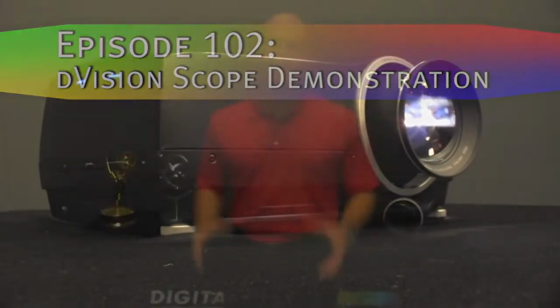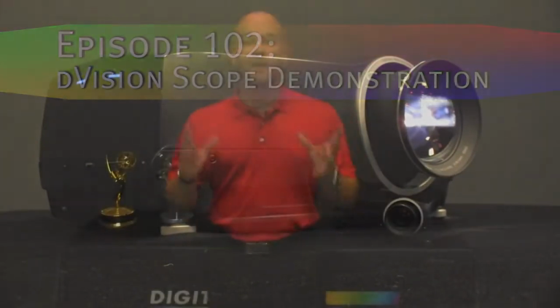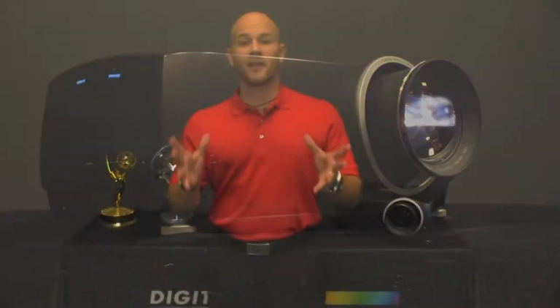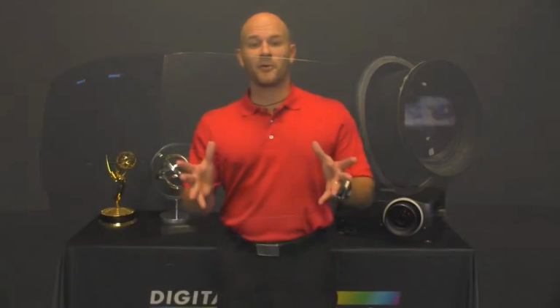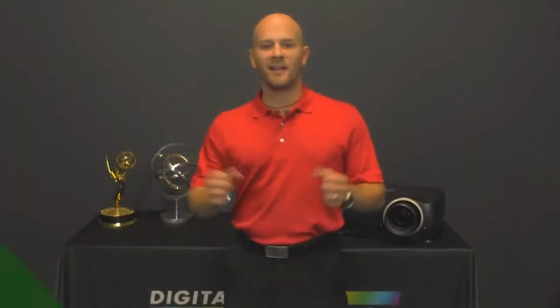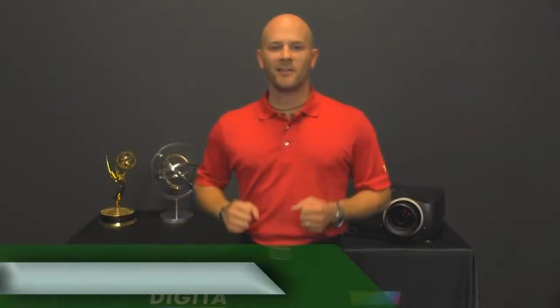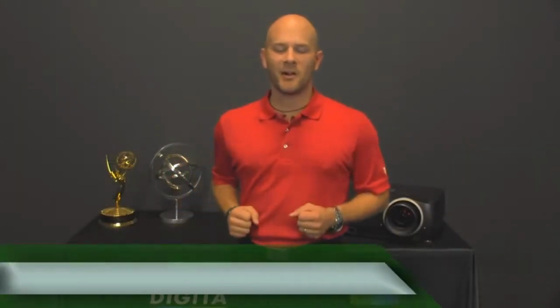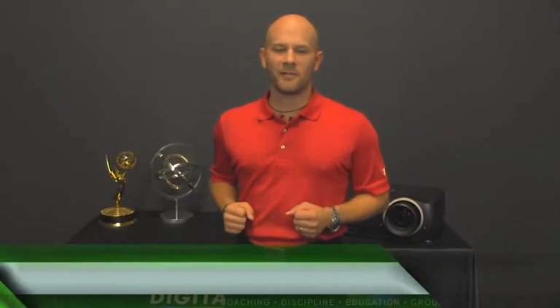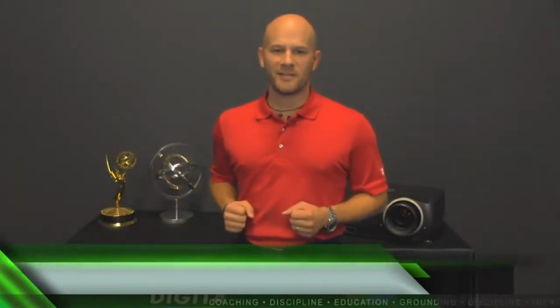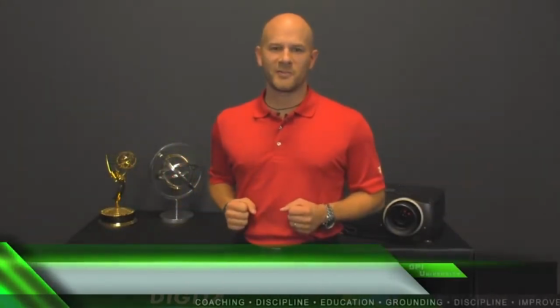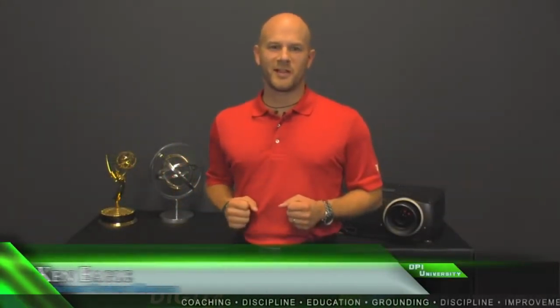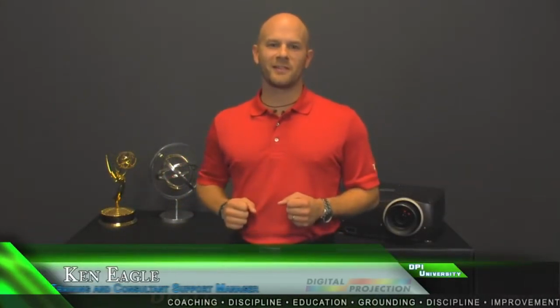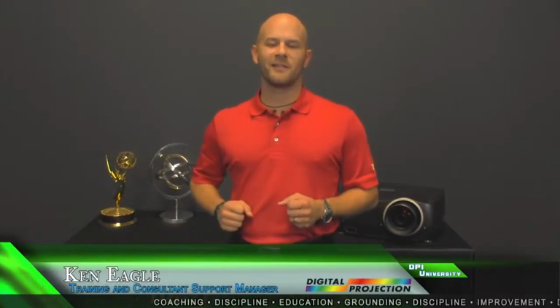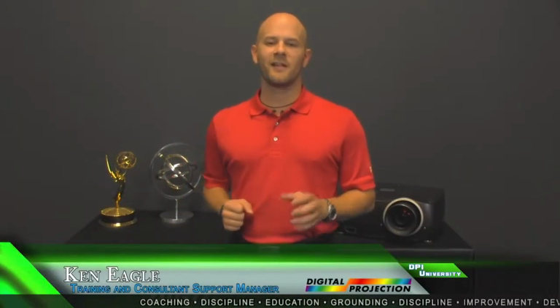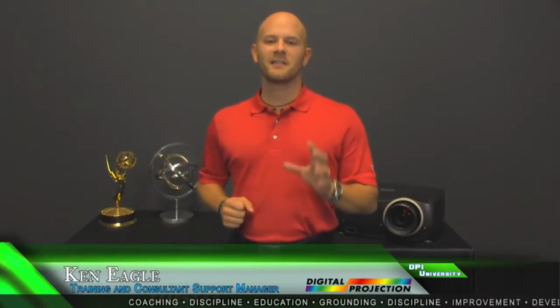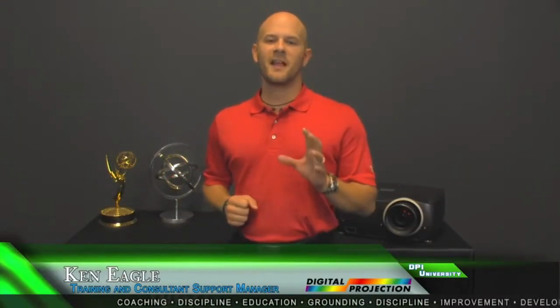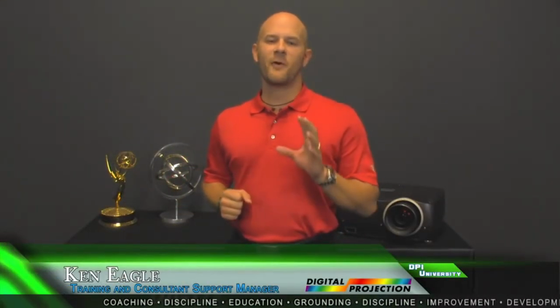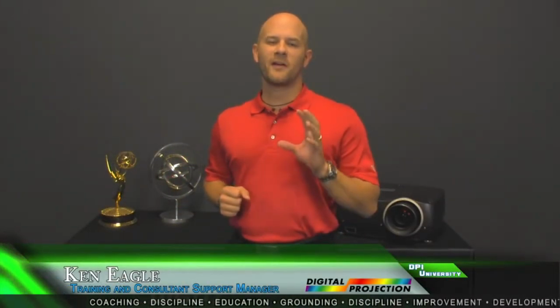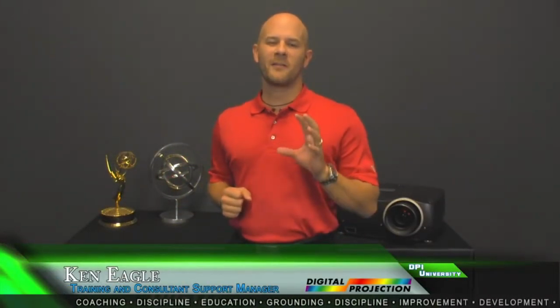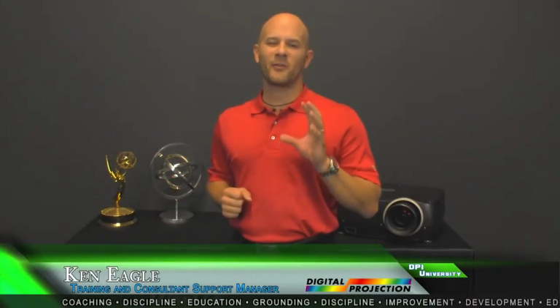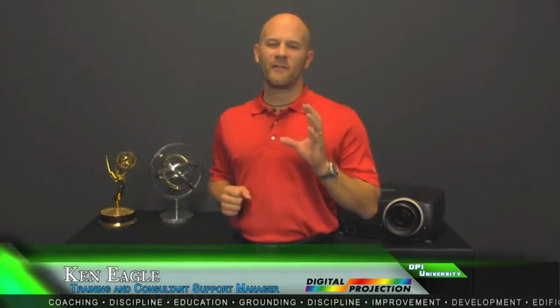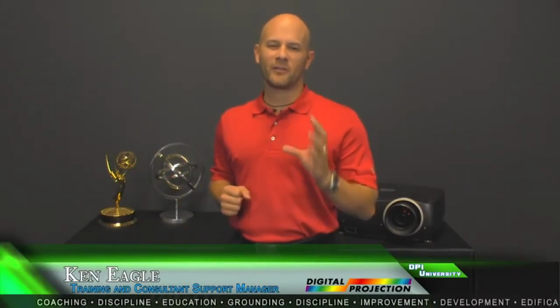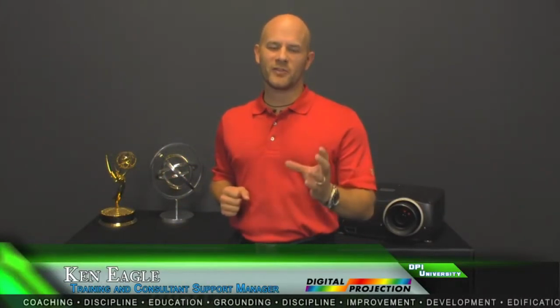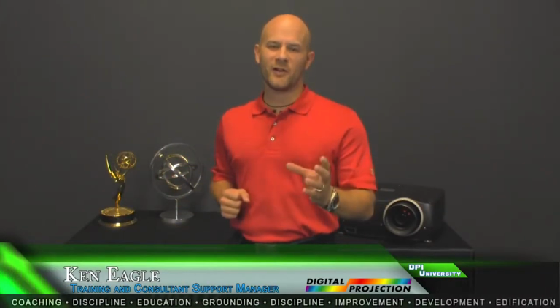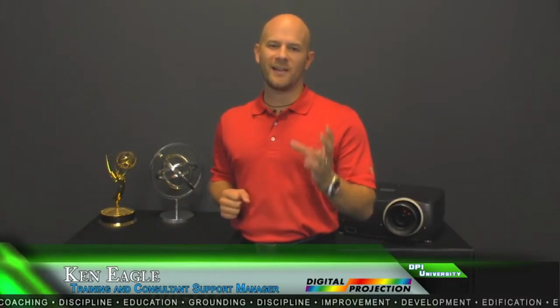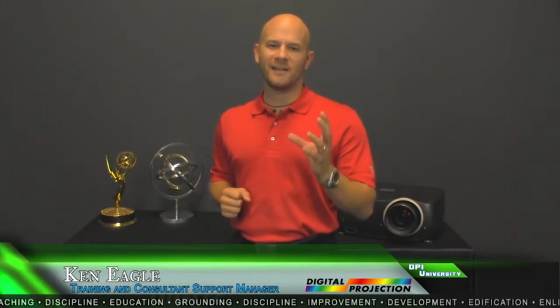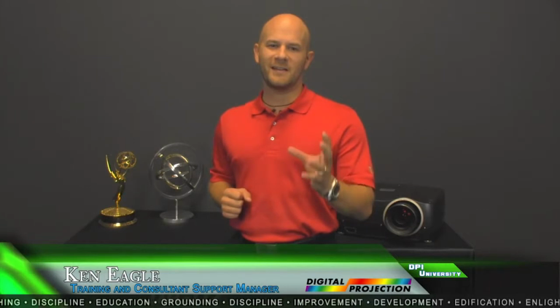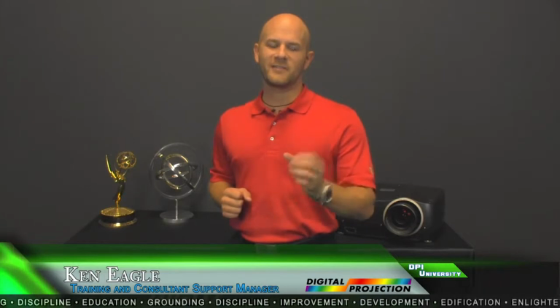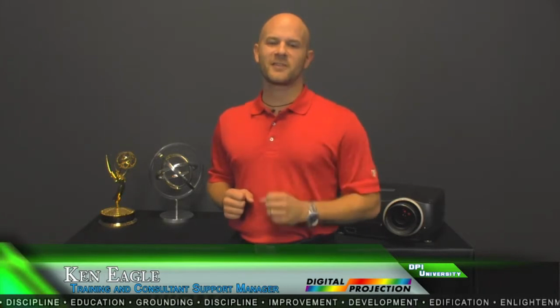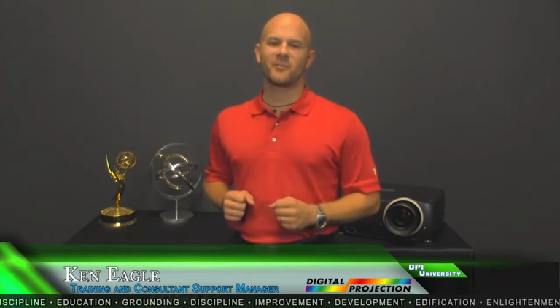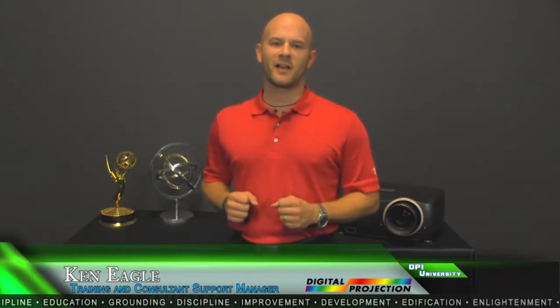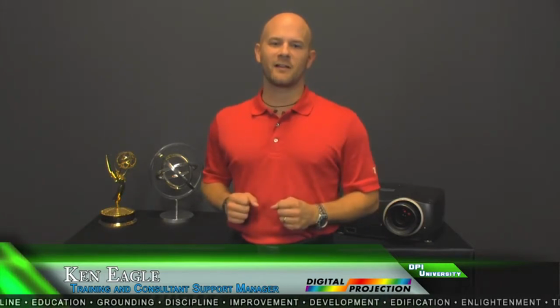Hello, Ken Eagle here with Digital Projection. Today I want to talk about the revolutionary D-Vision Scope projector.